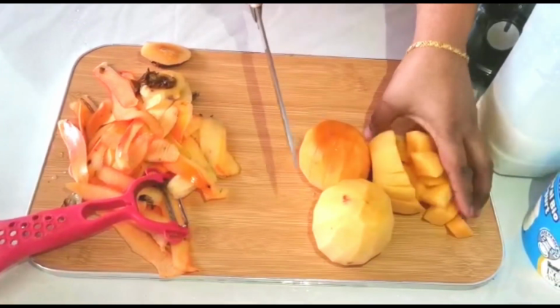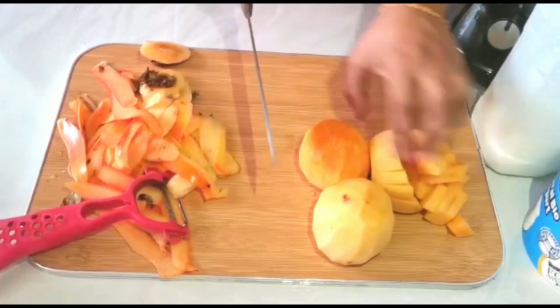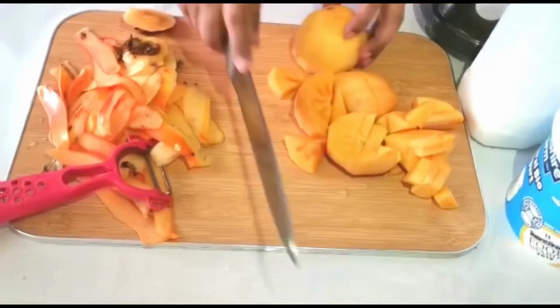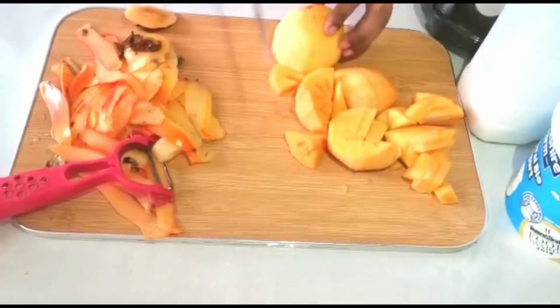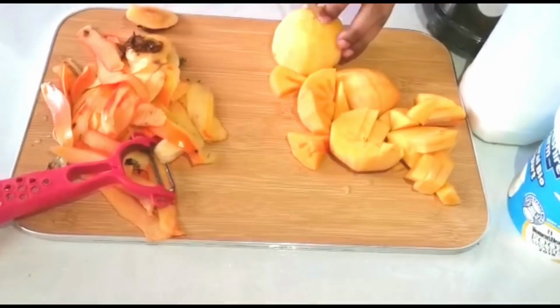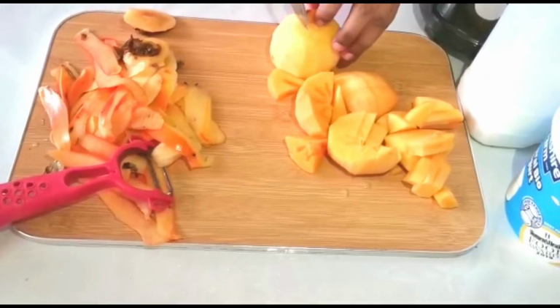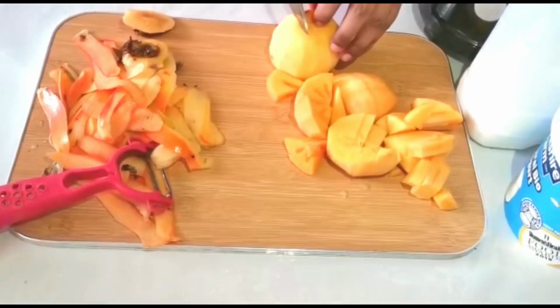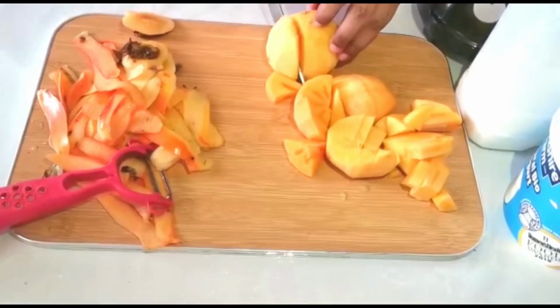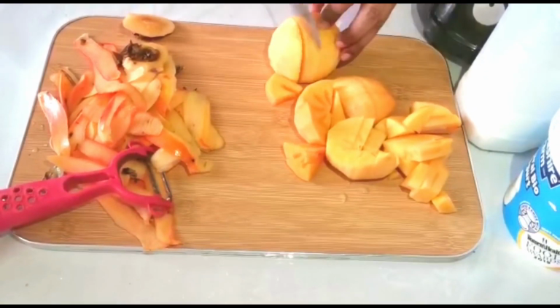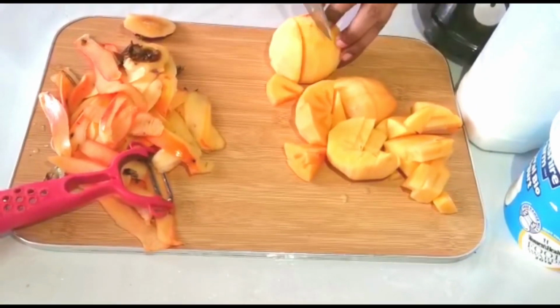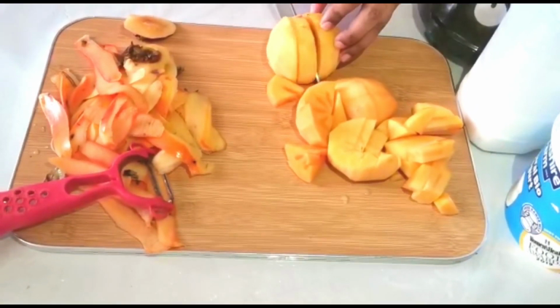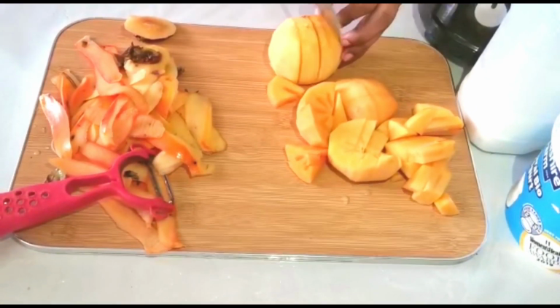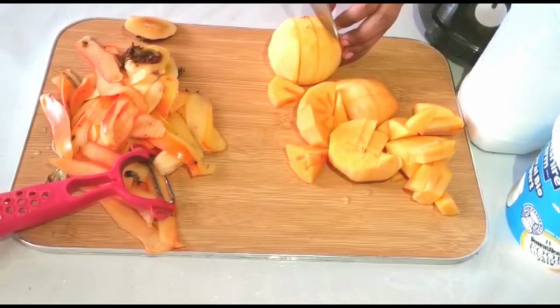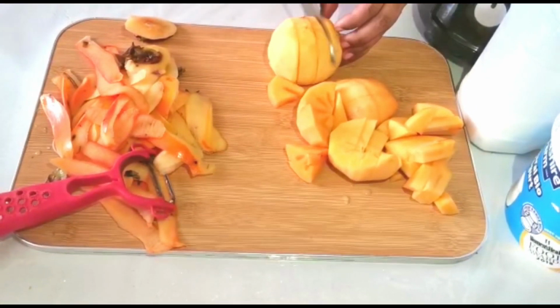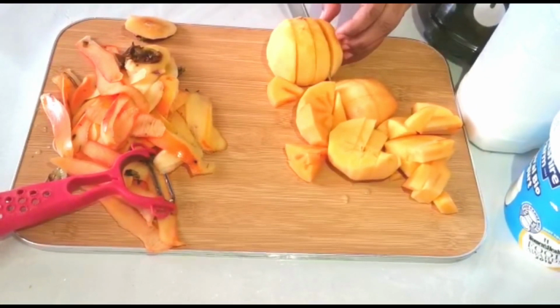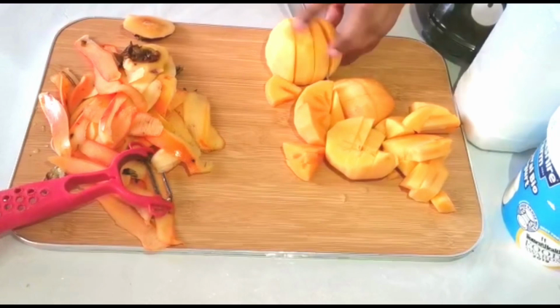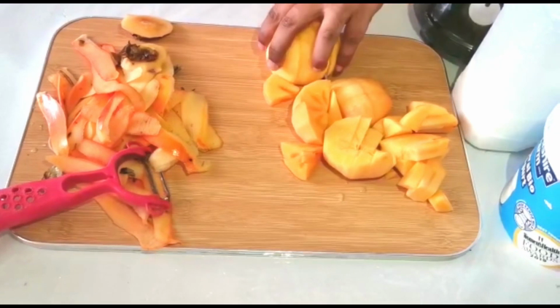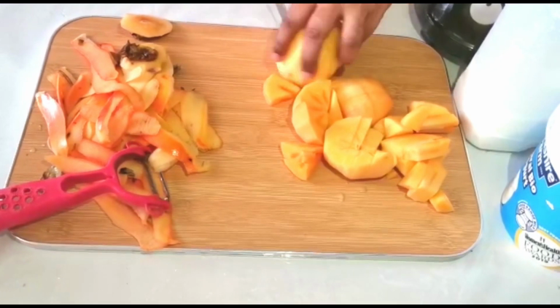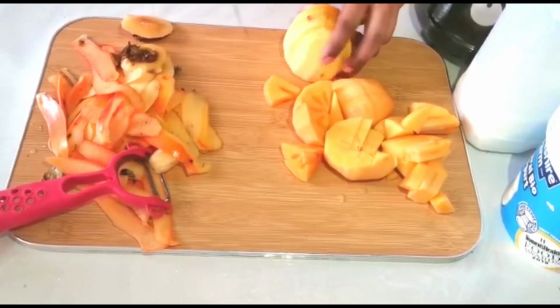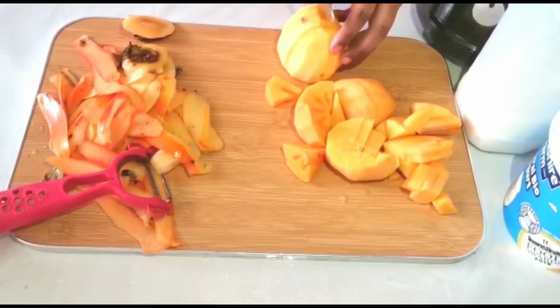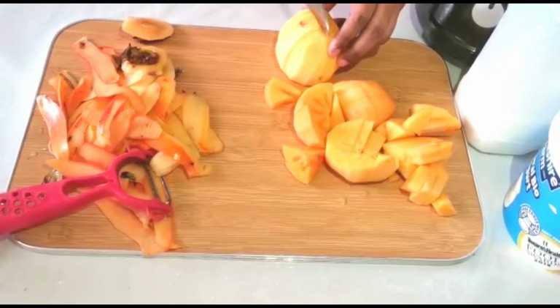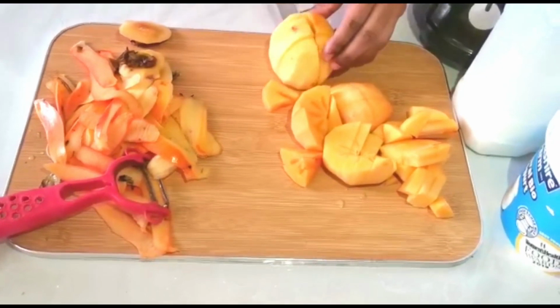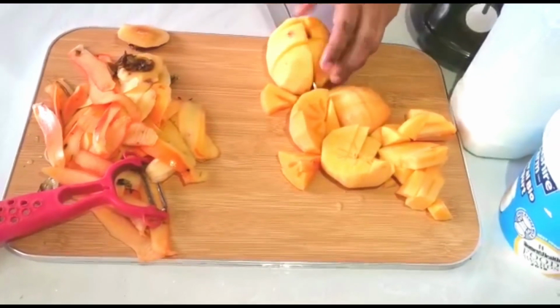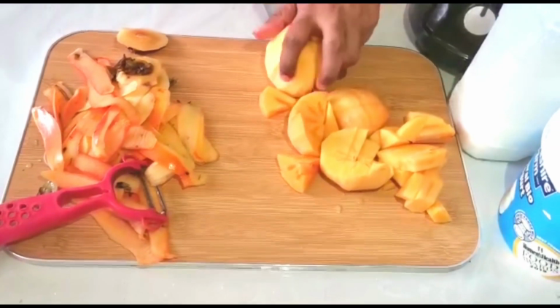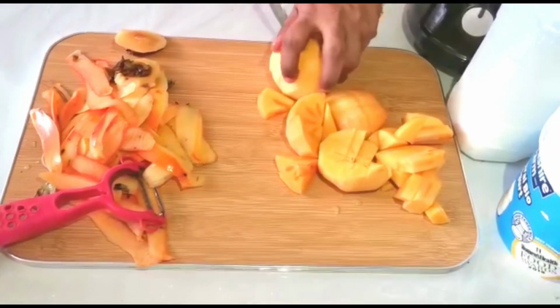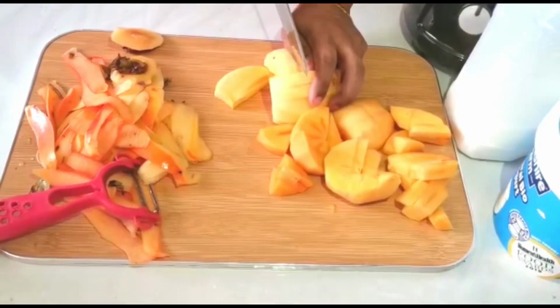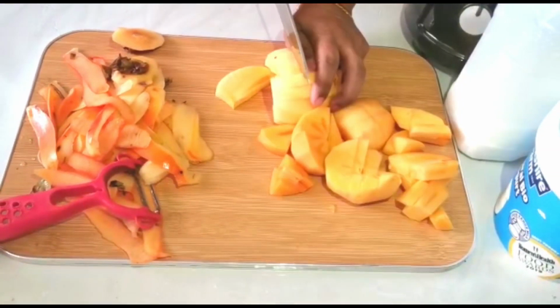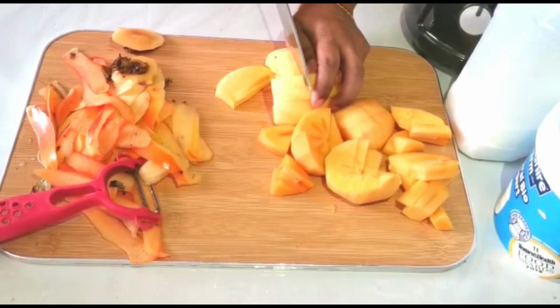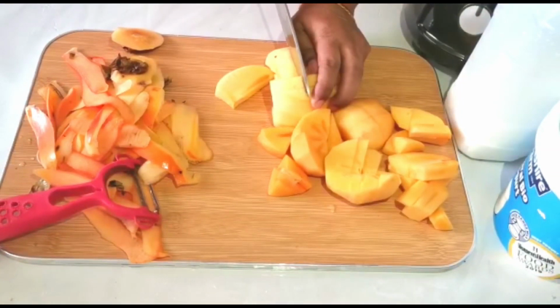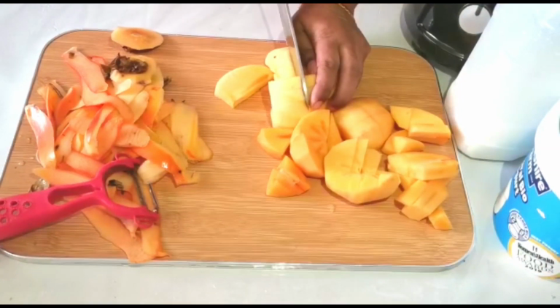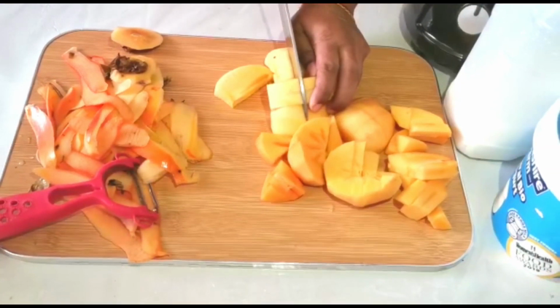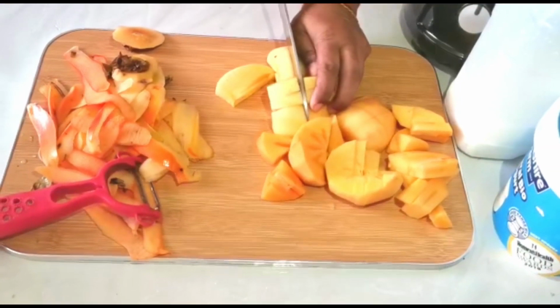These fruits are very, very good. If you don't have enough time, then the price is too low.